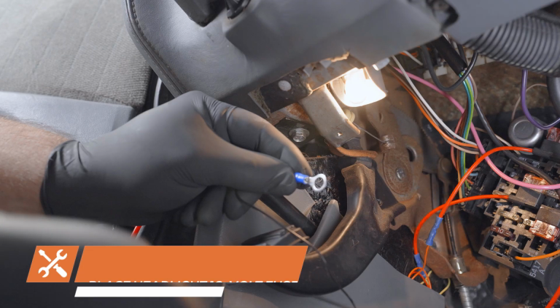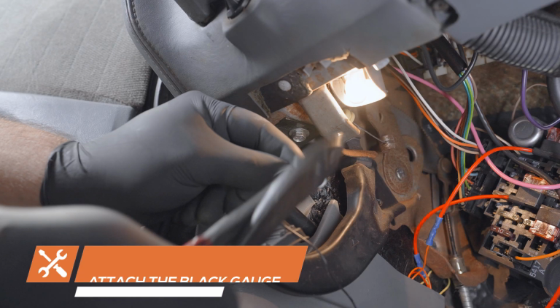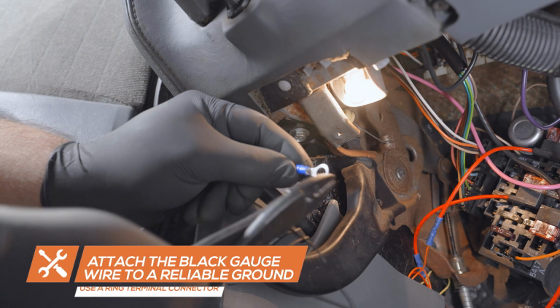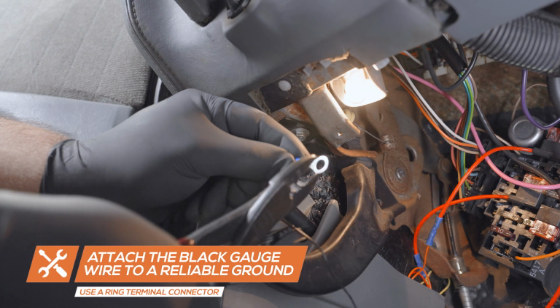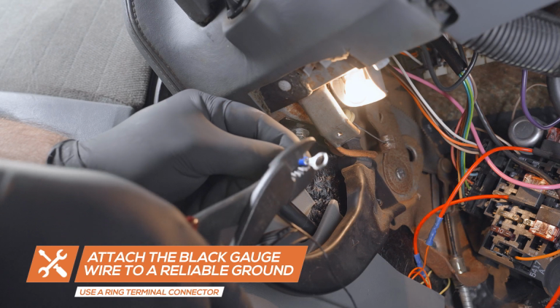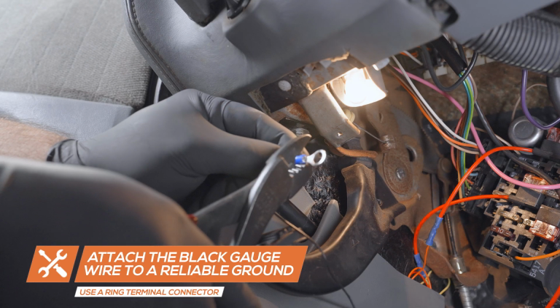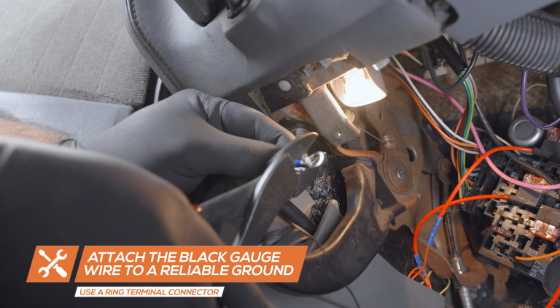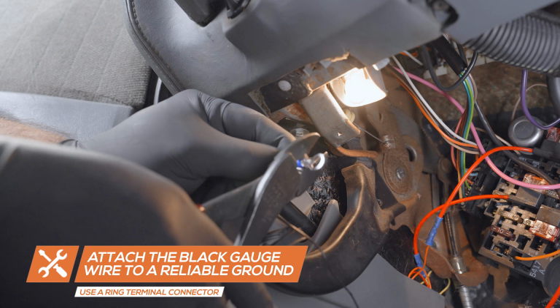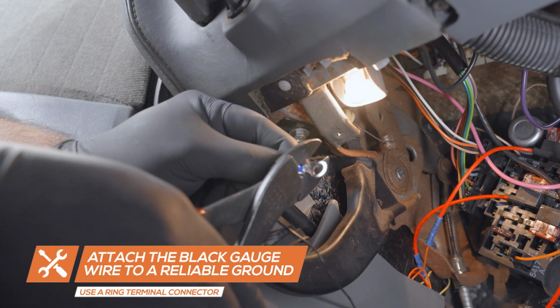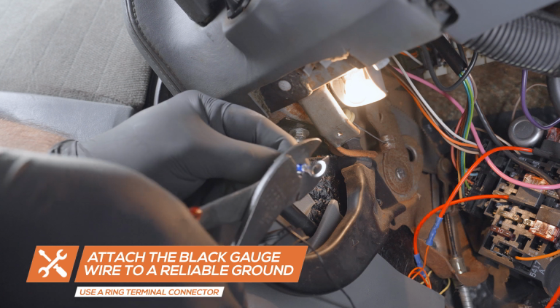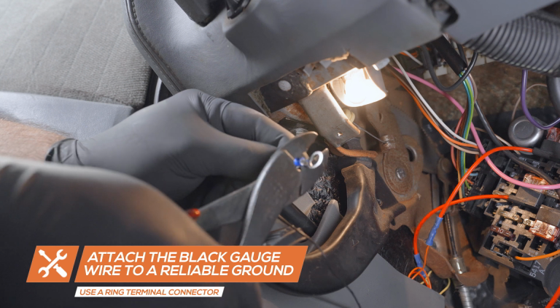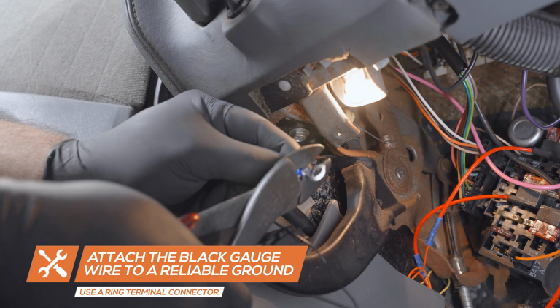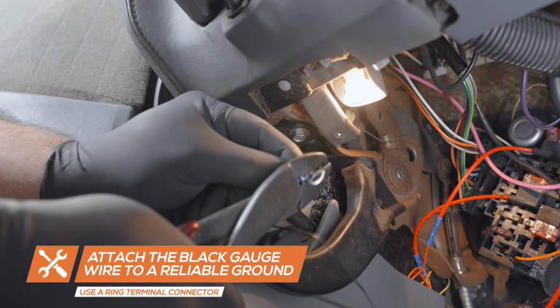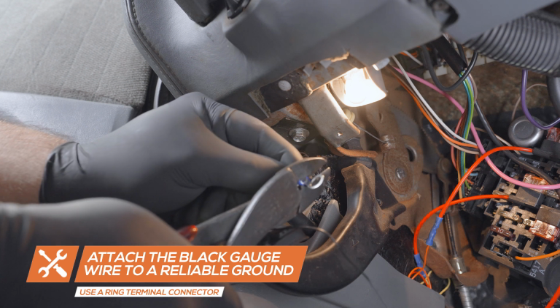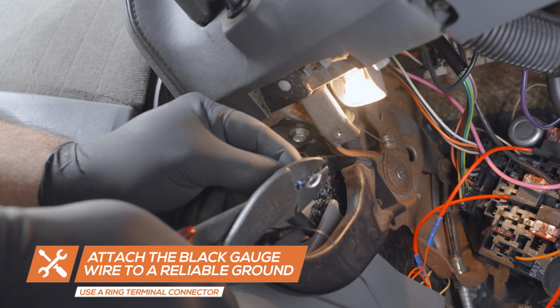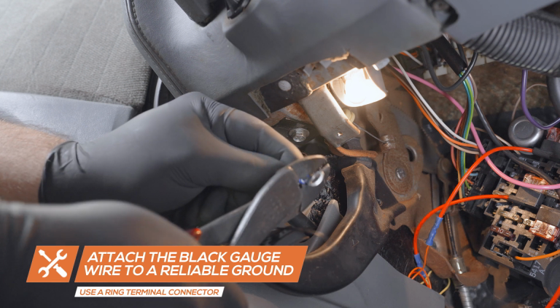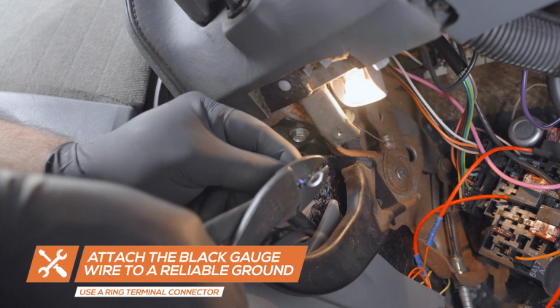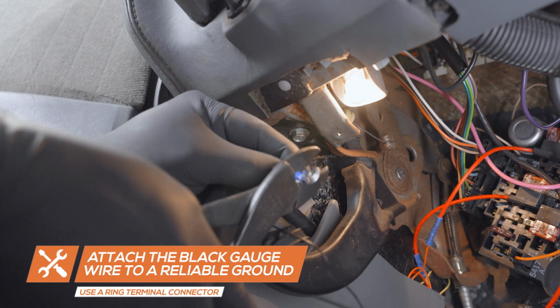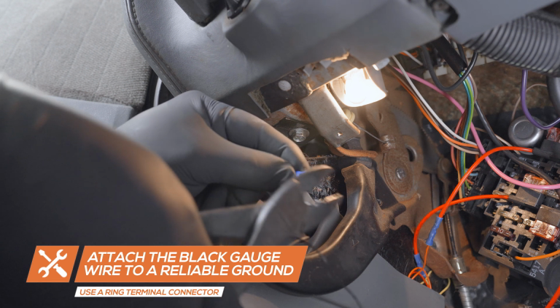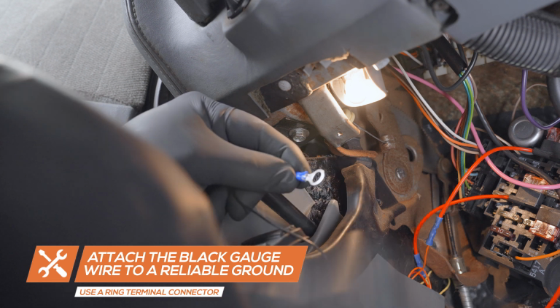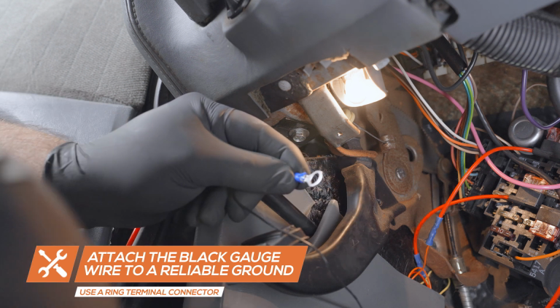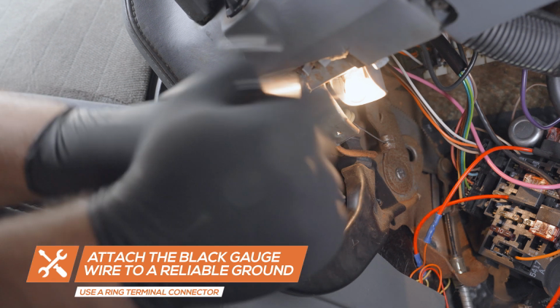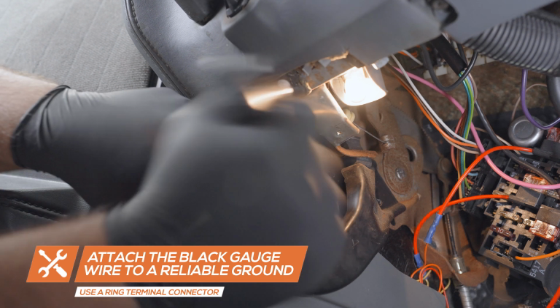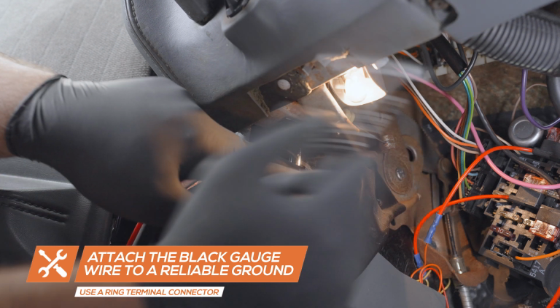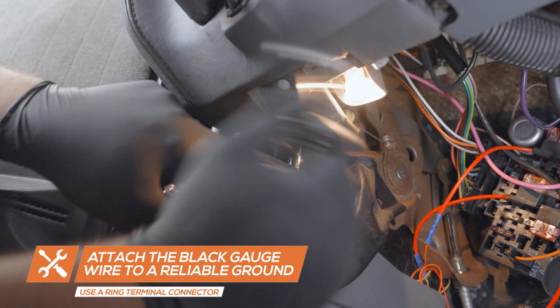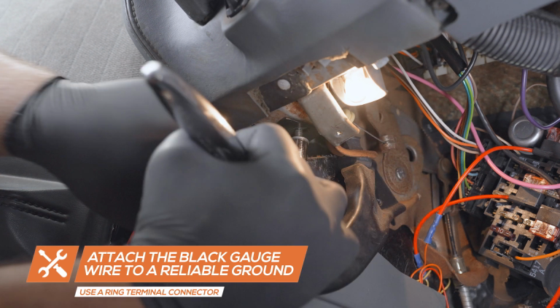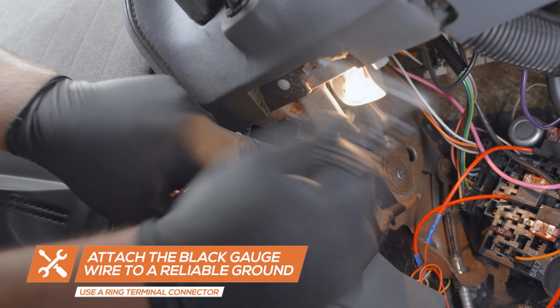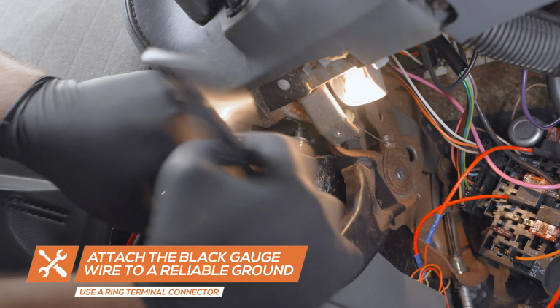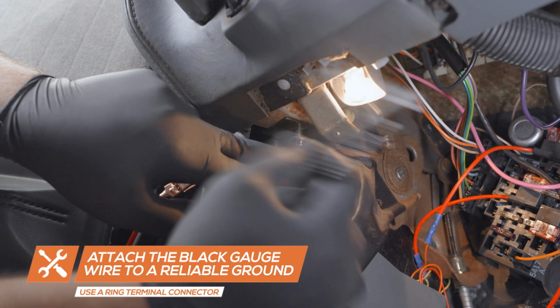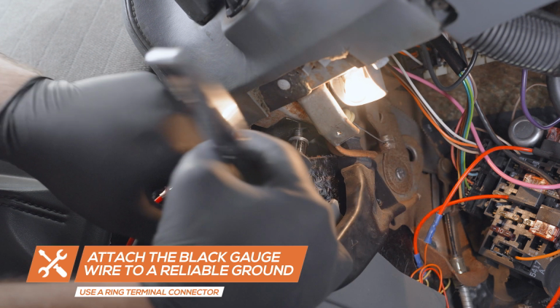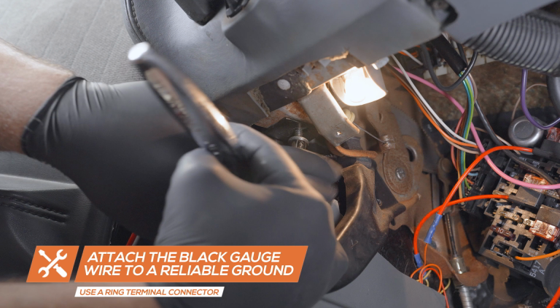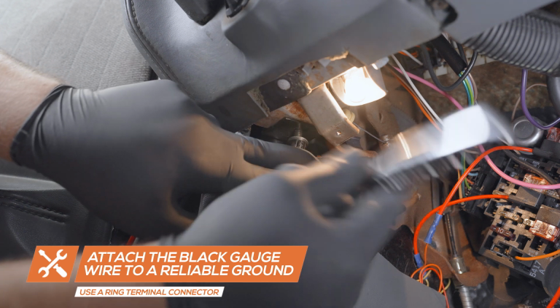Attach a ring terminal to the black wire from the gauge and connect it to a clean, reliable grounding source under the dash.